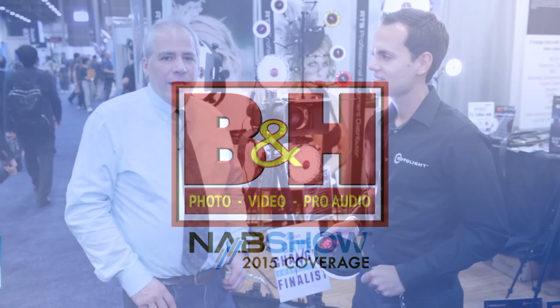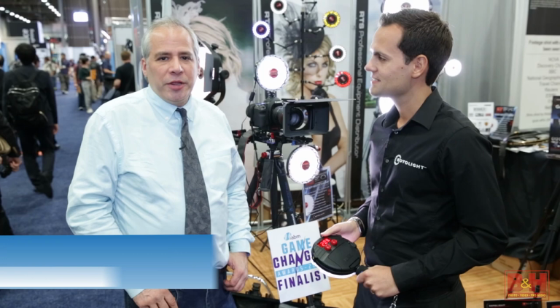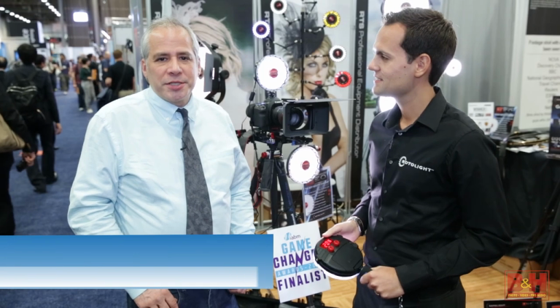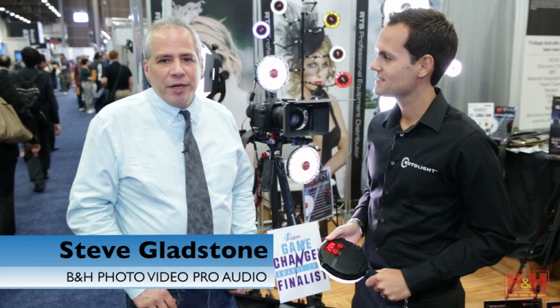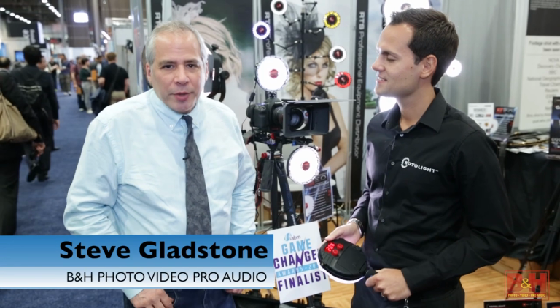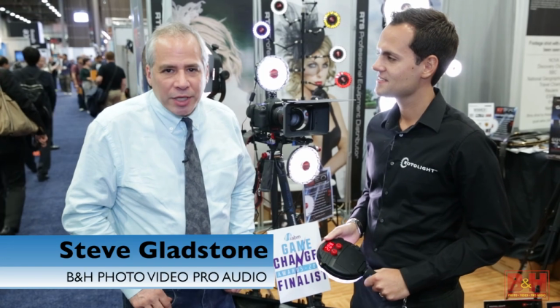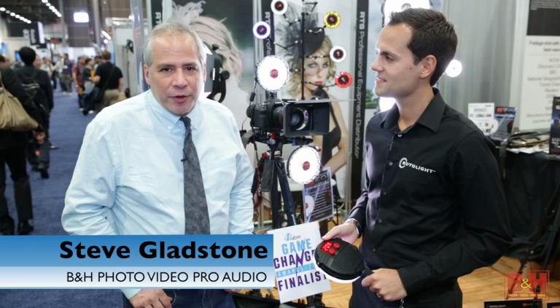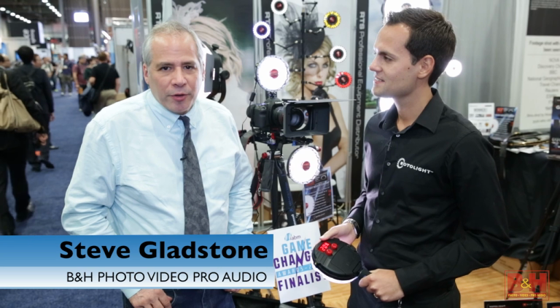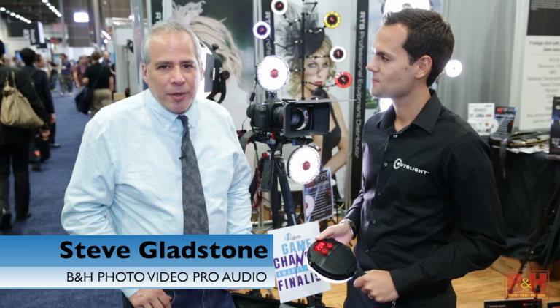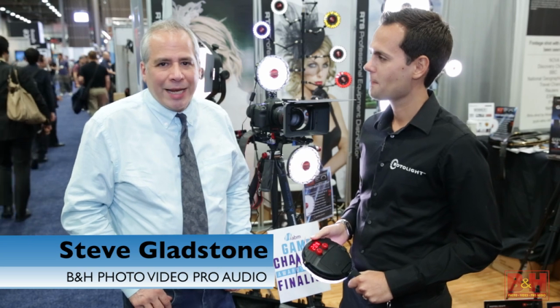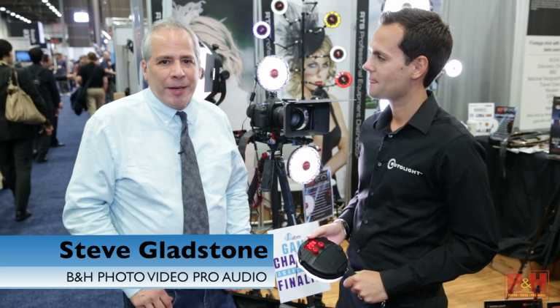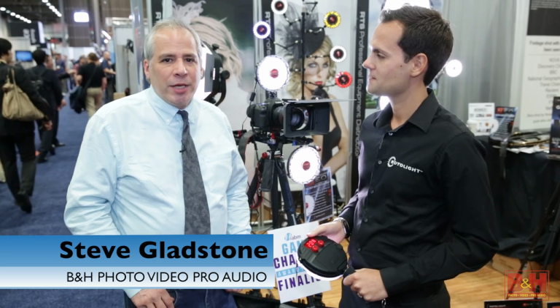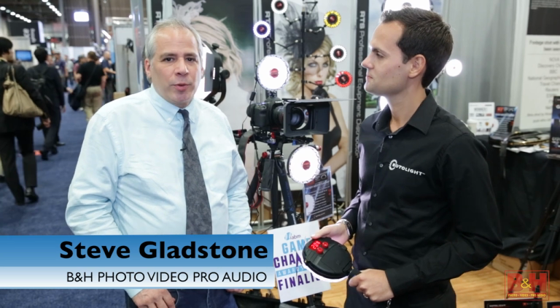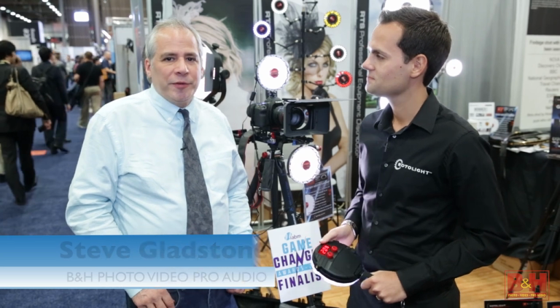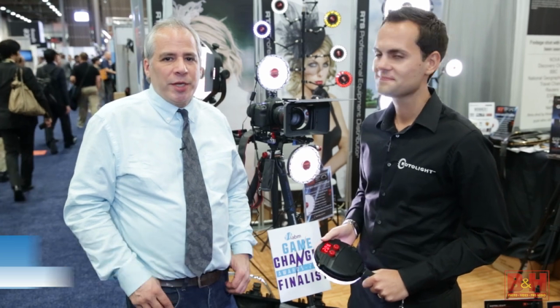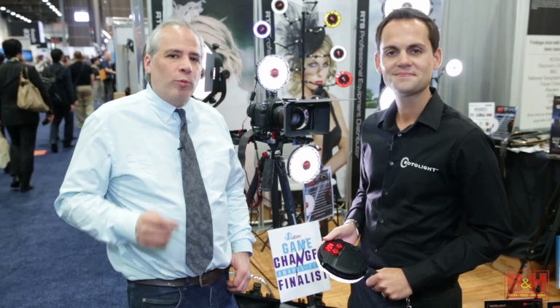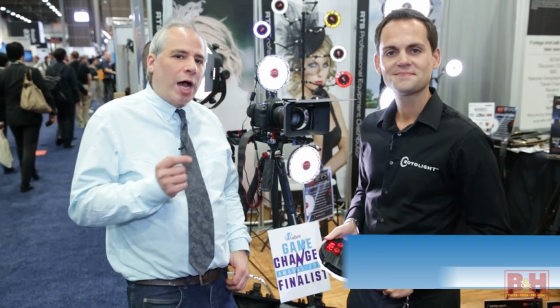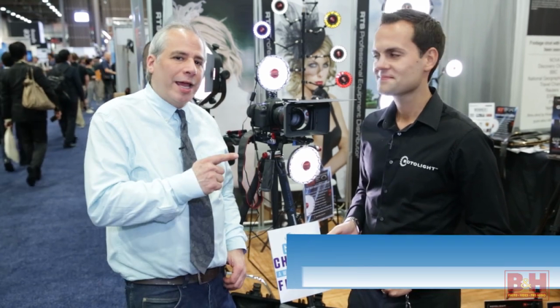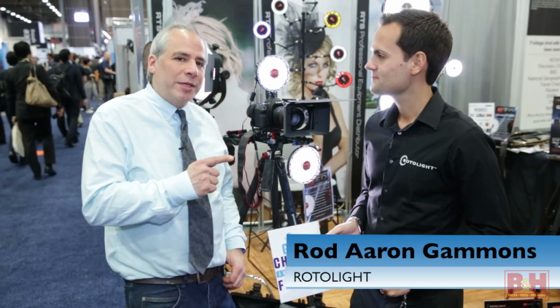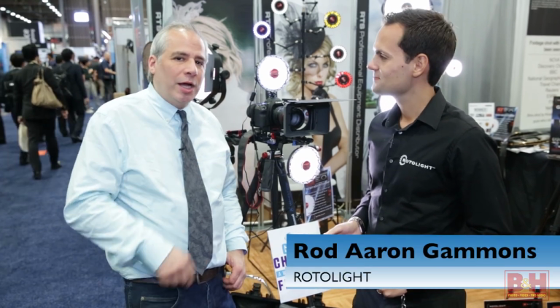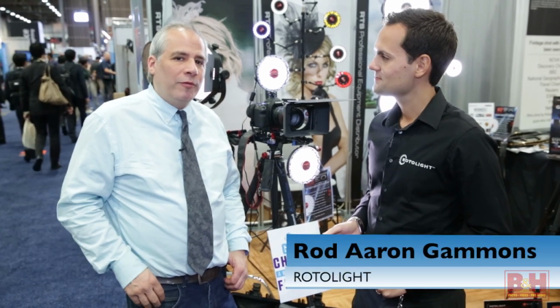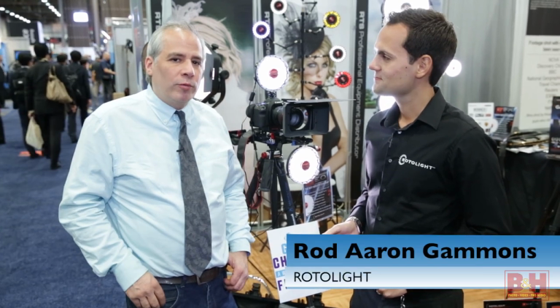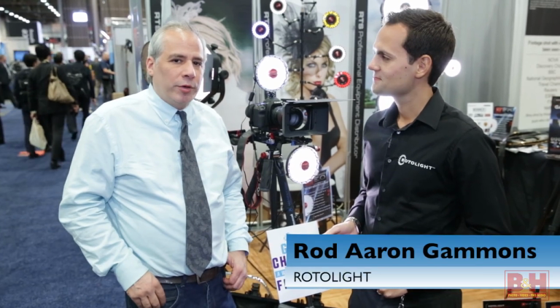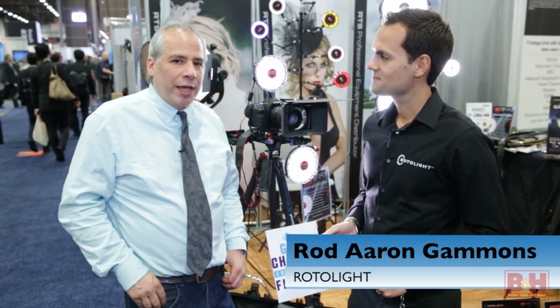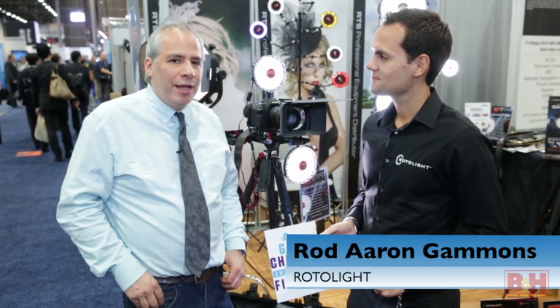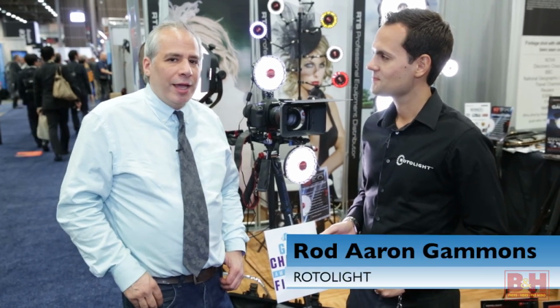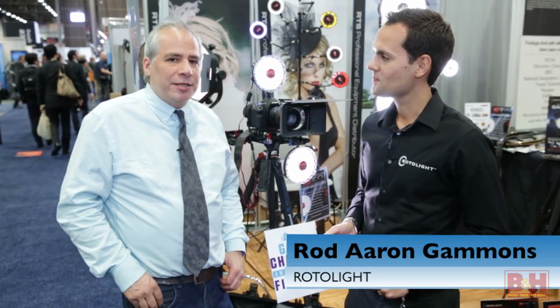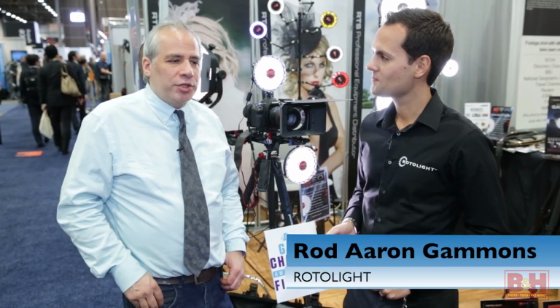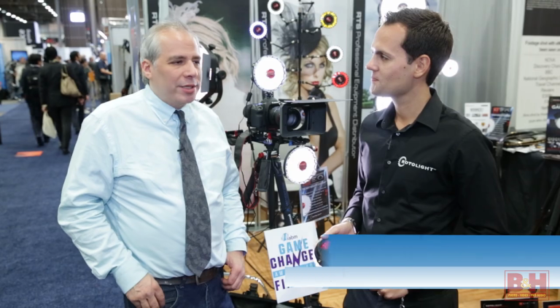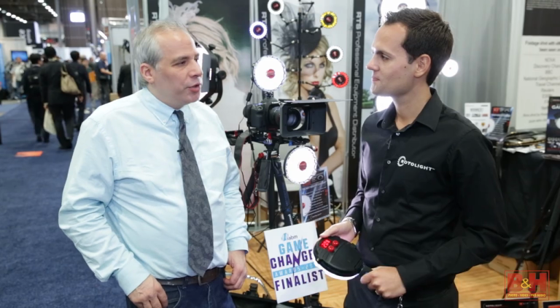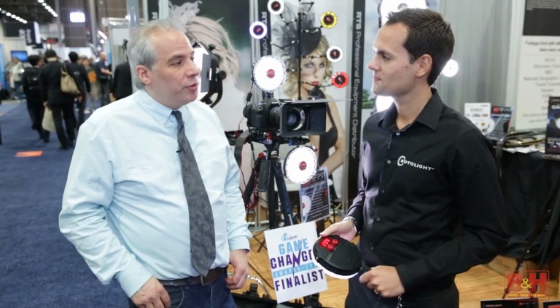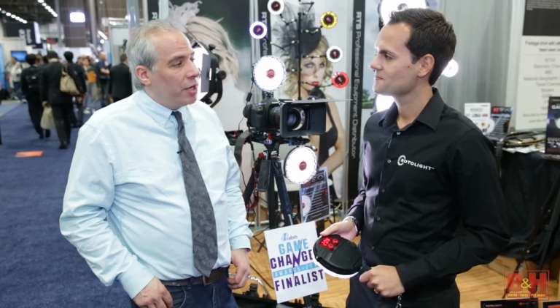Hey there, it's Steve from B&H Photo, and I'm here at NAB in 2015 with Rod Gammons of Rotolight, and he's going to show us the new Neo.